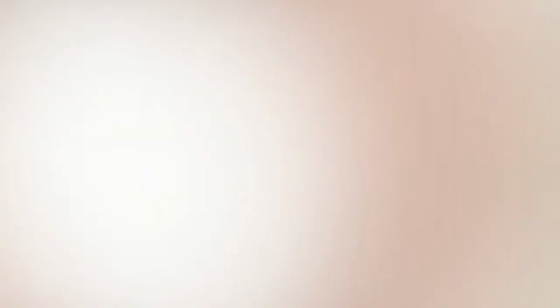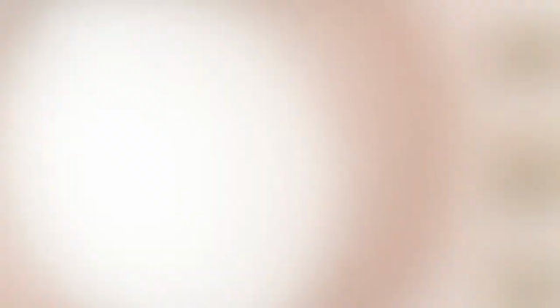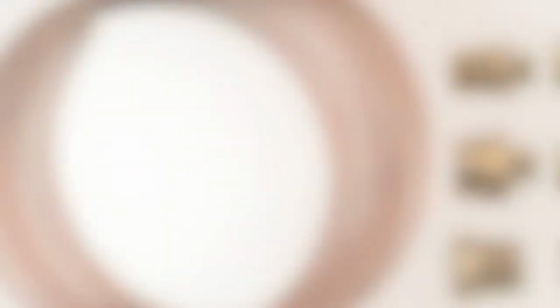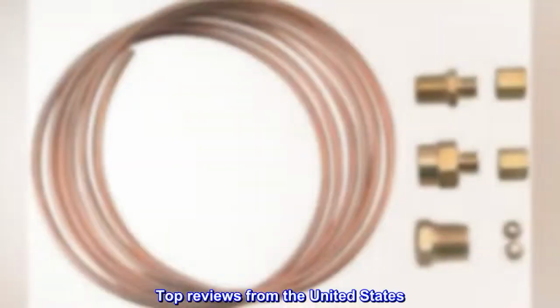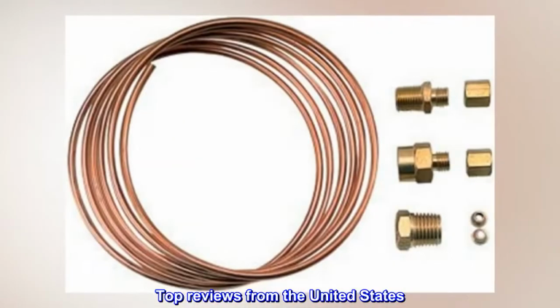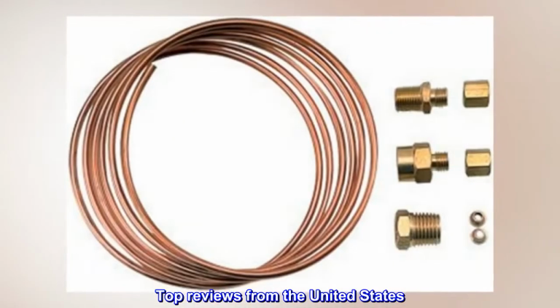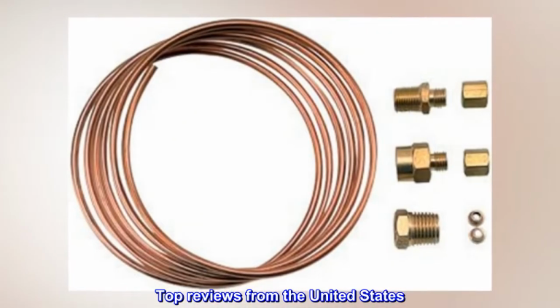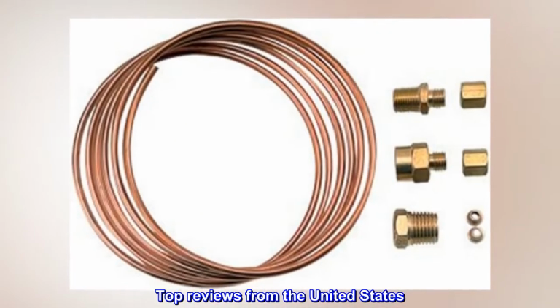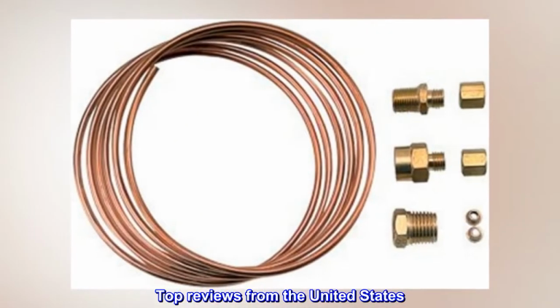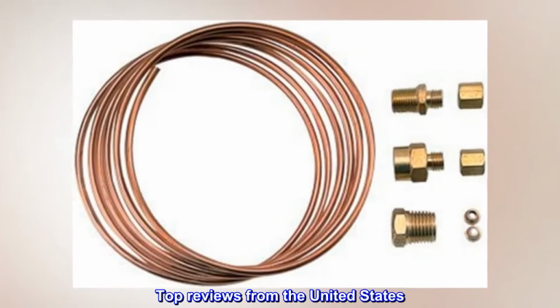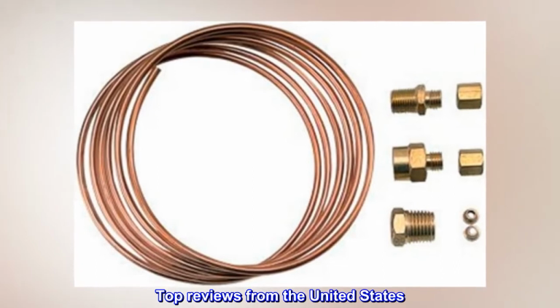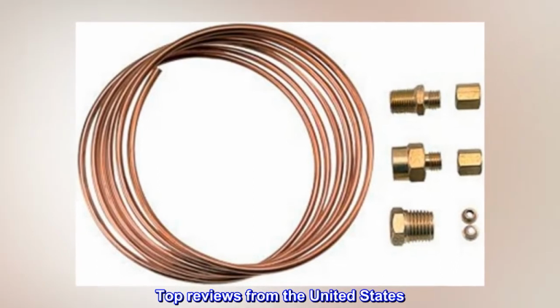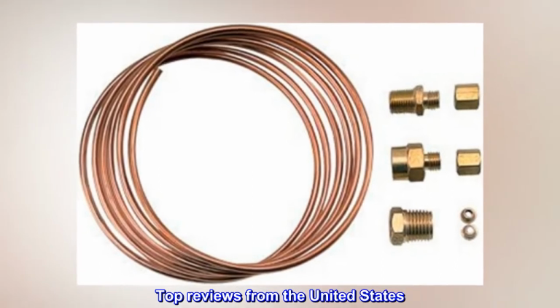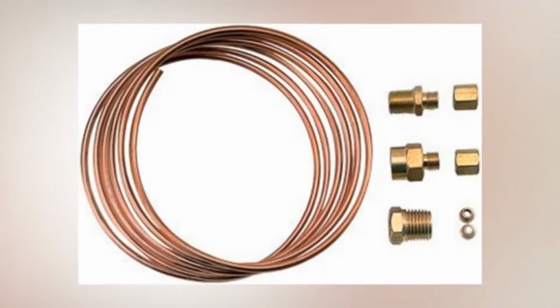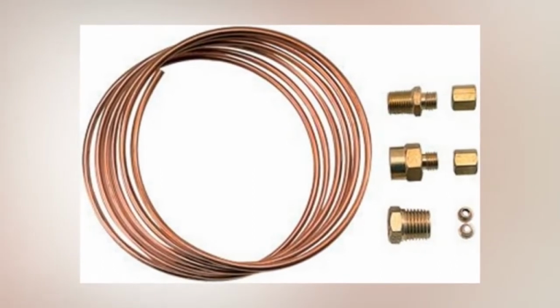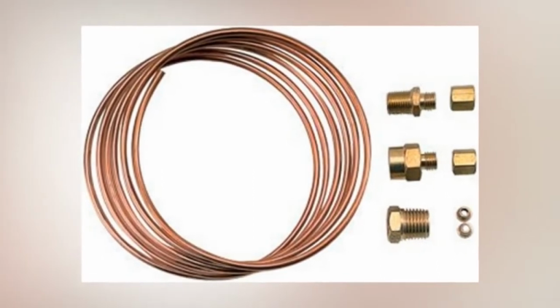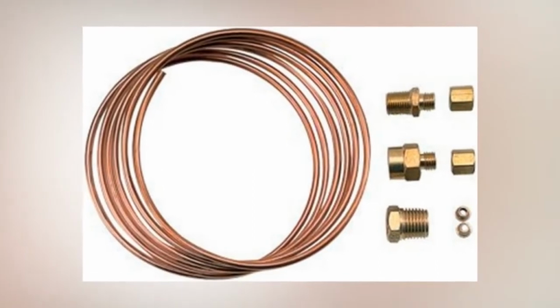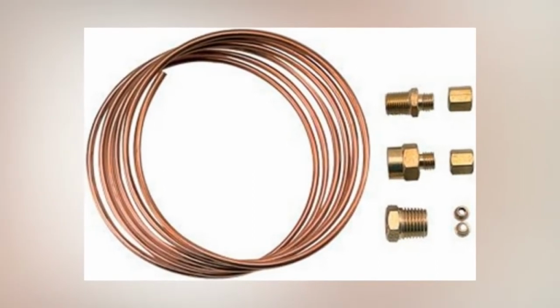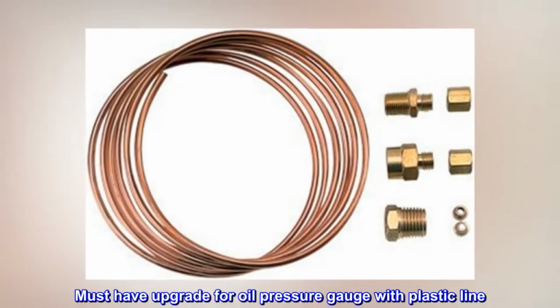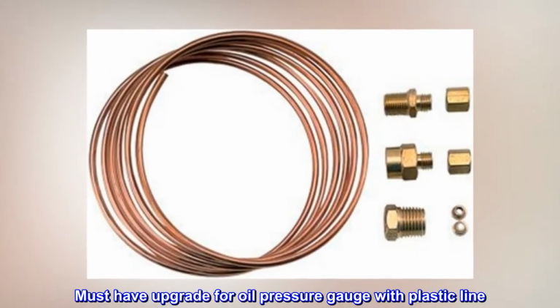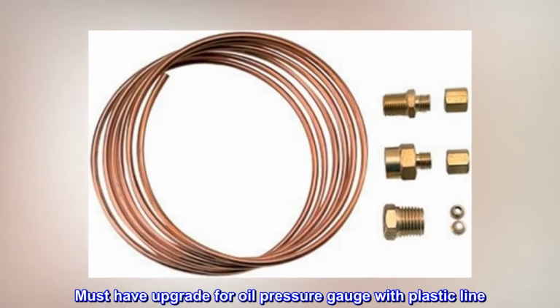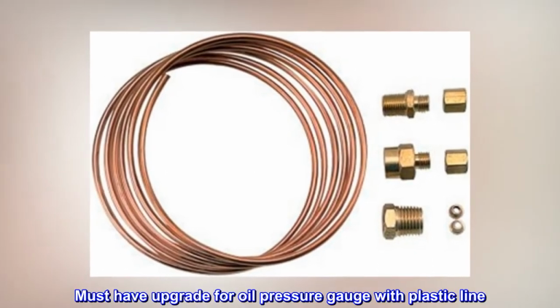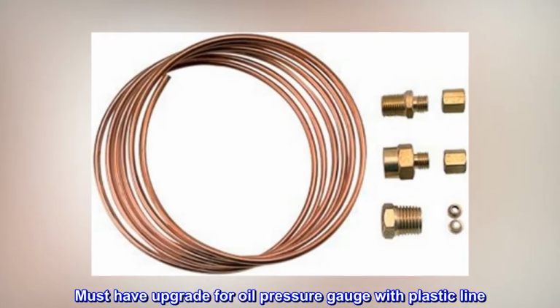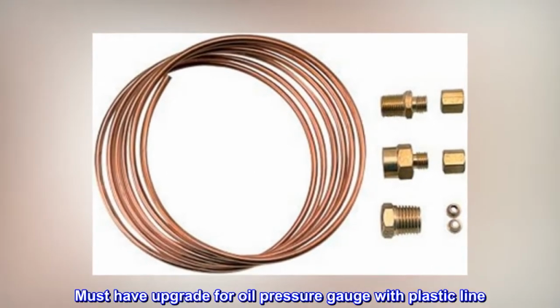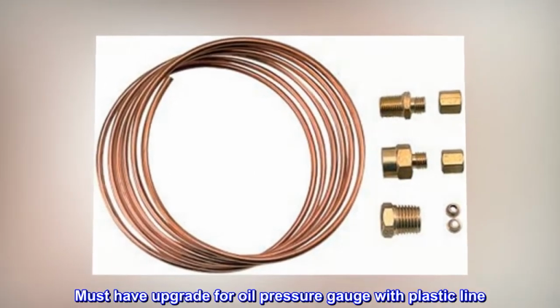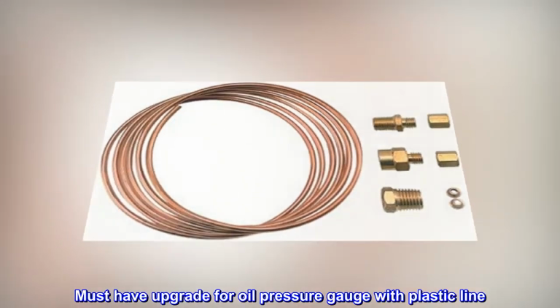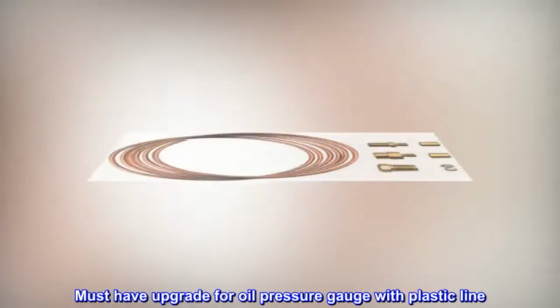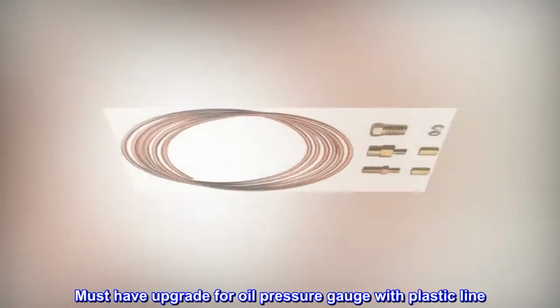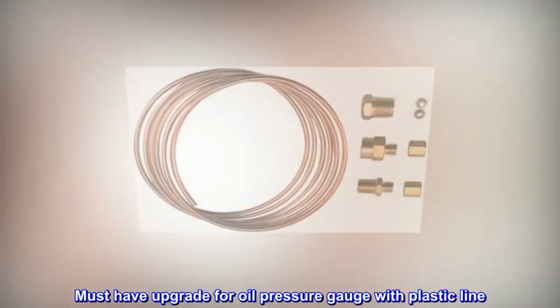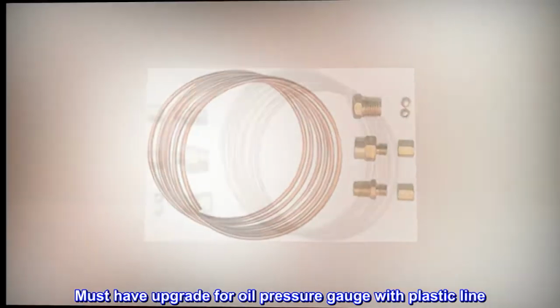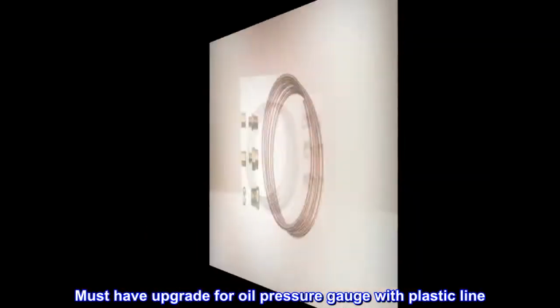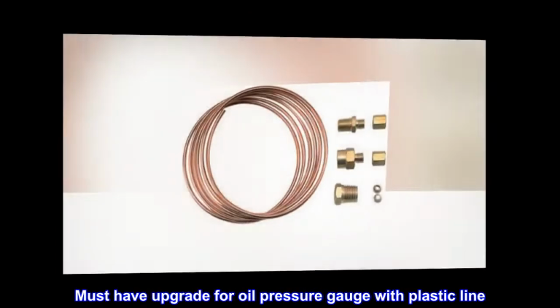Top reviews from the United States. Must-have upgrade for oil pressure gauge with plastic line.